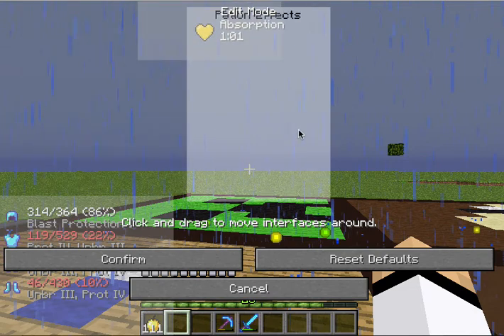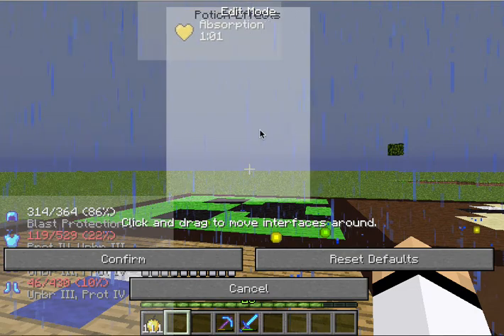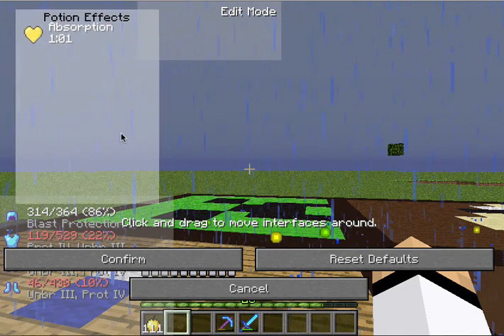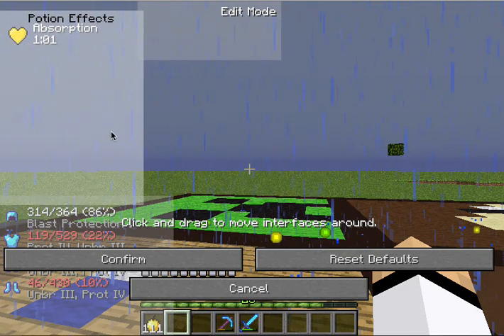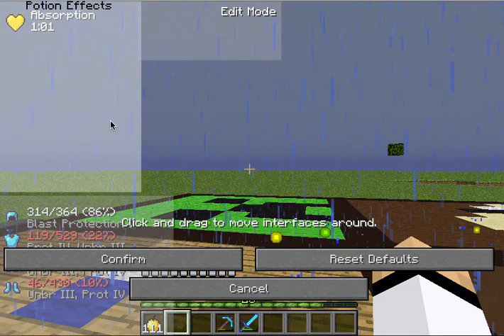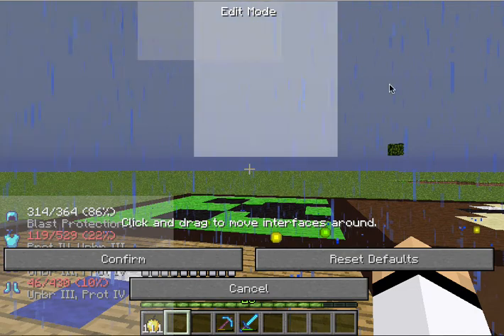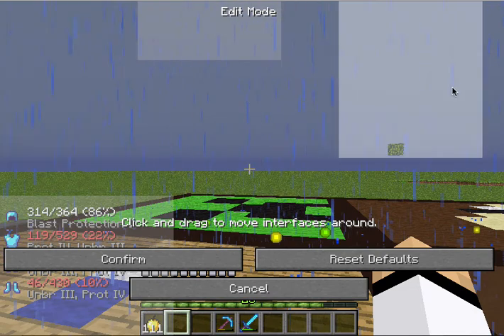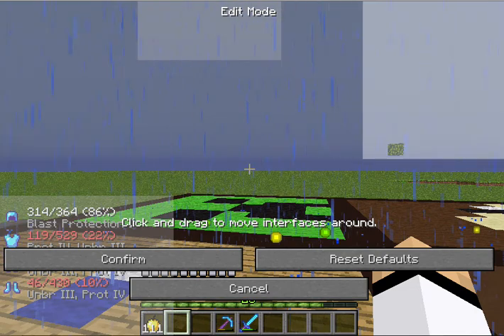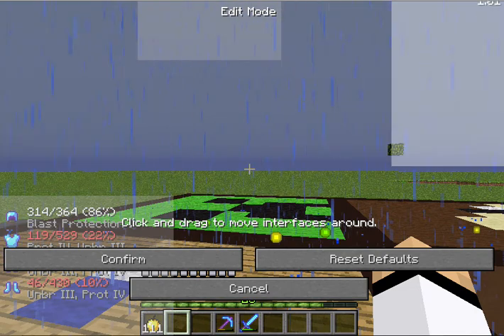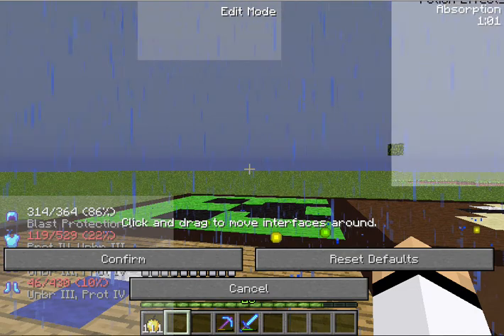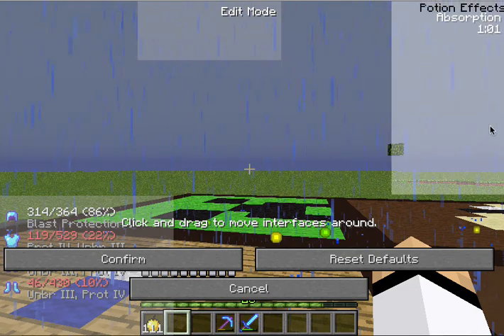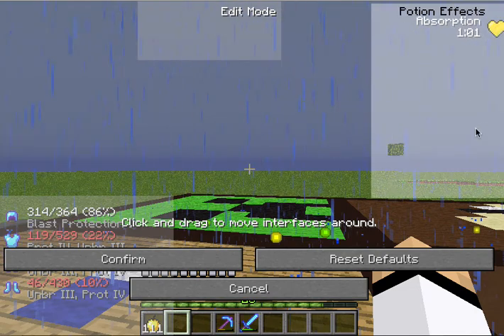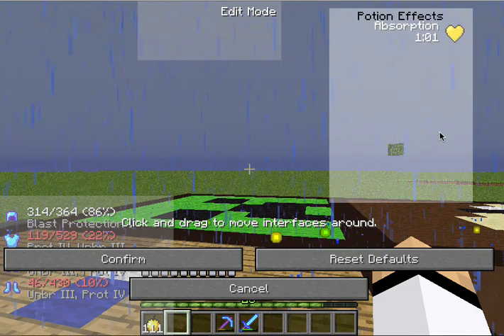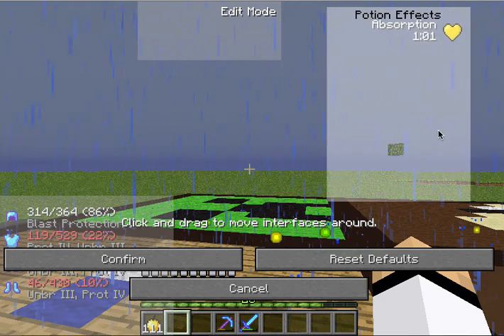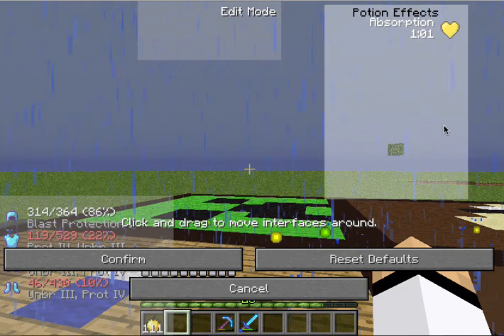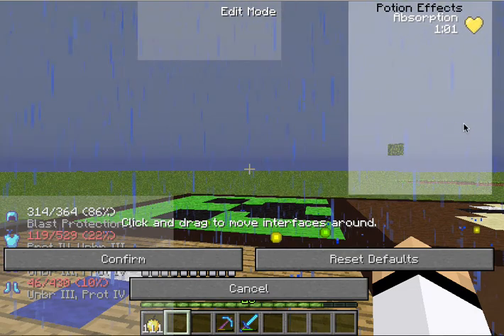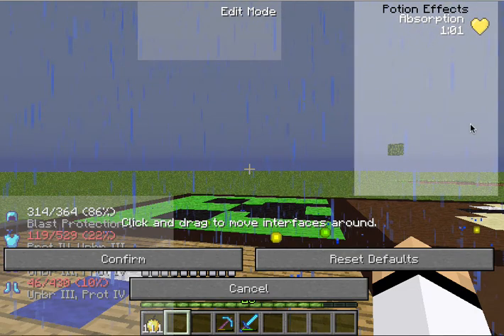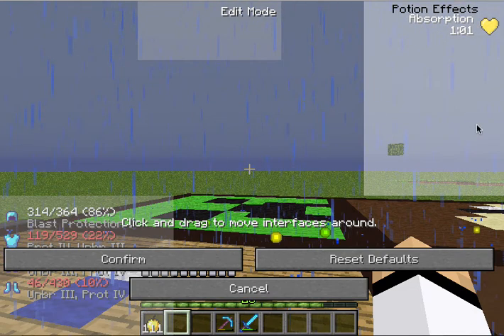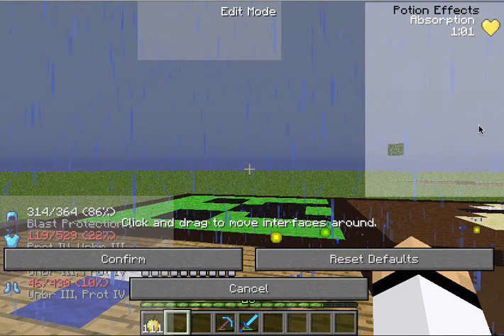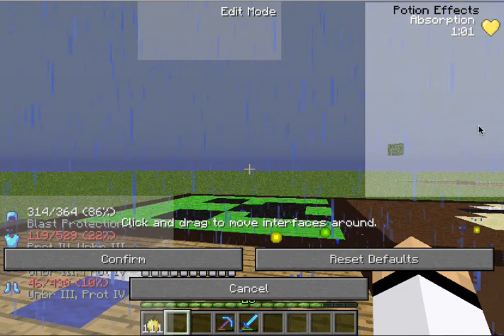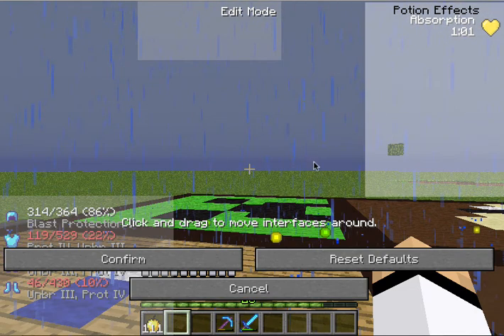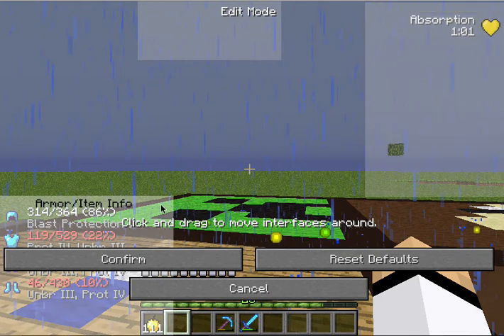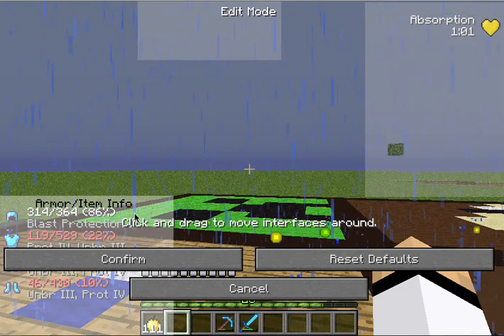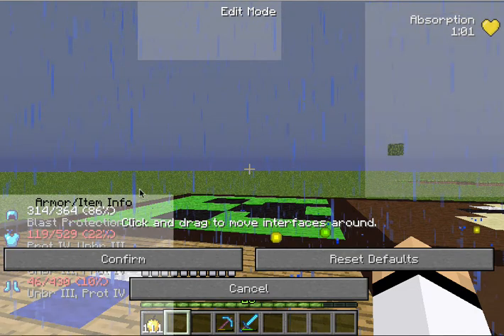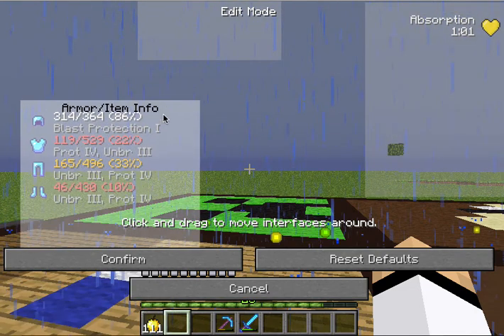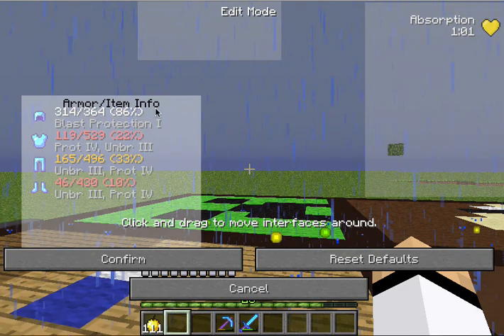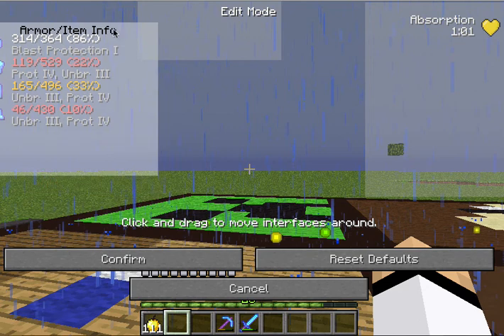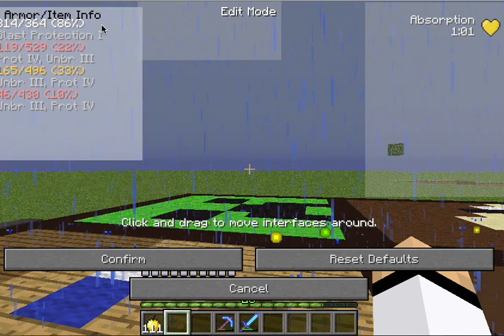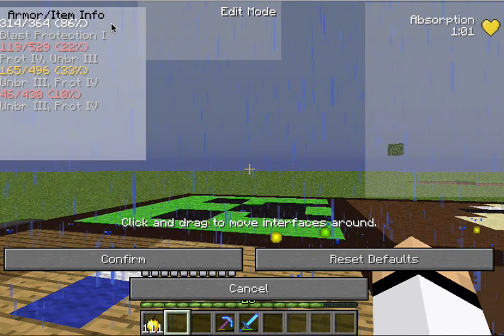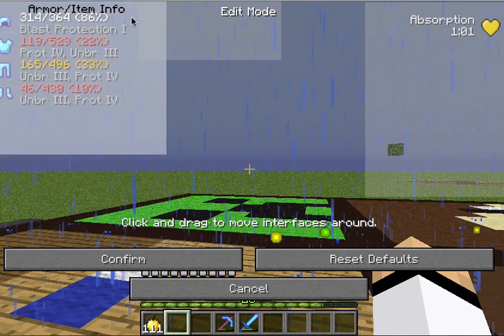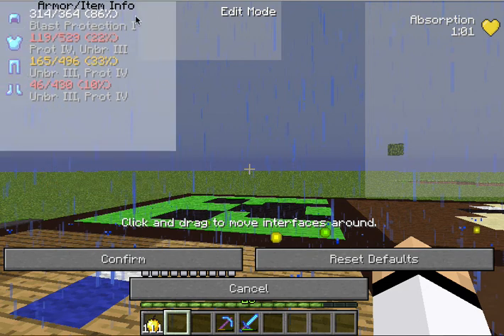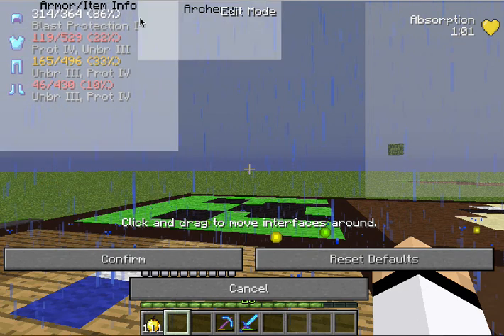Here you can choose where you want your potion effects and armor displayed — like you can put your armor display up there.